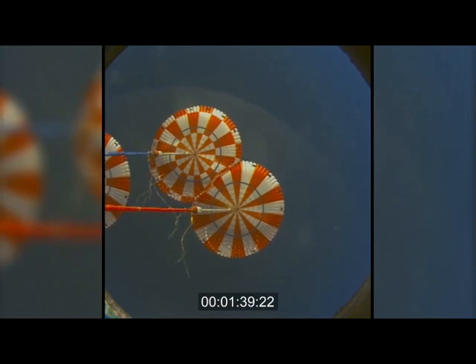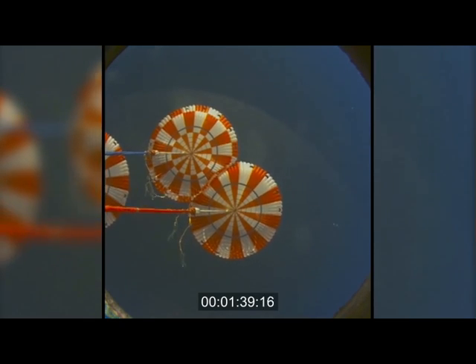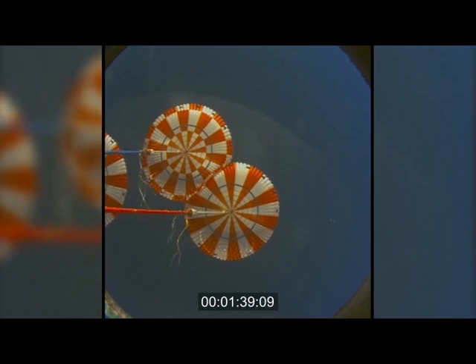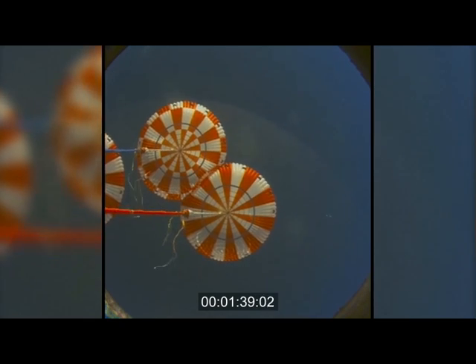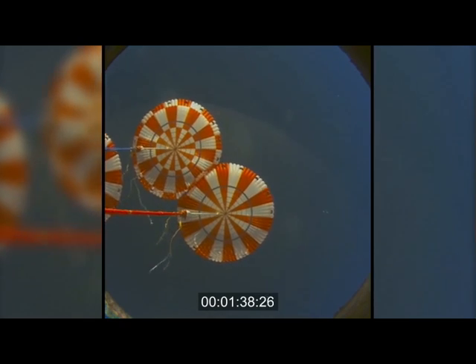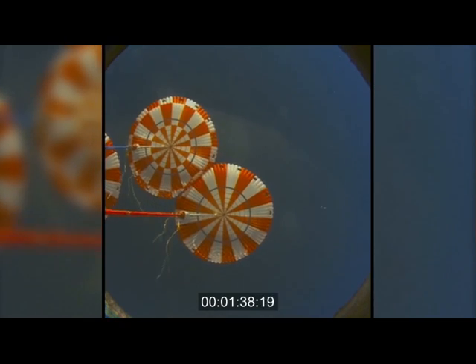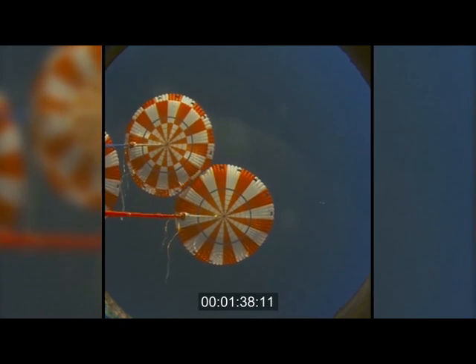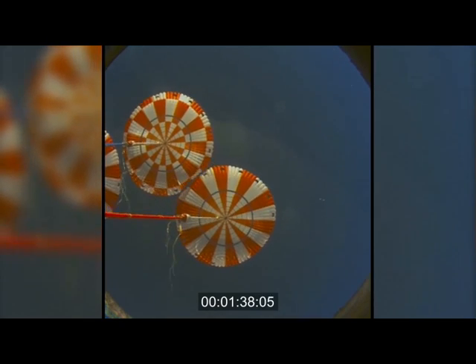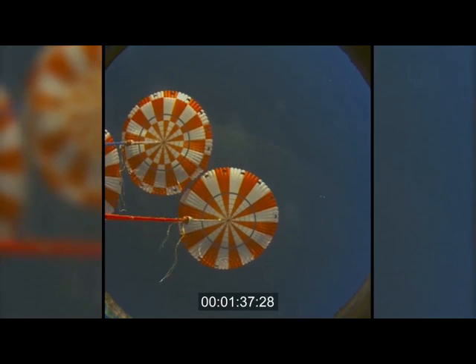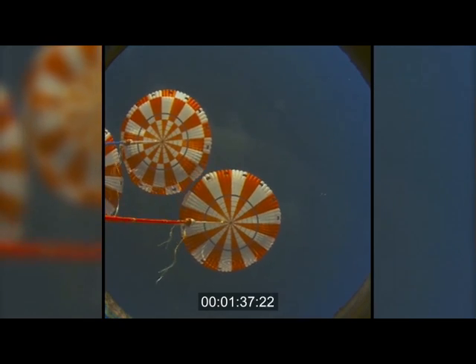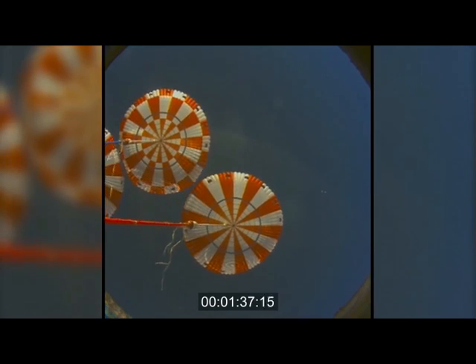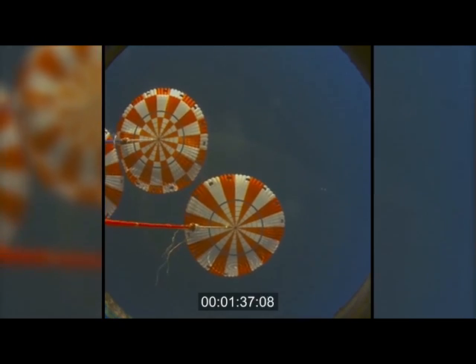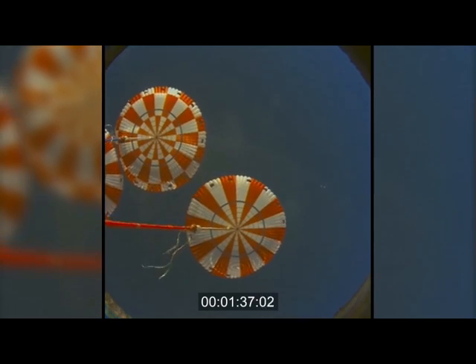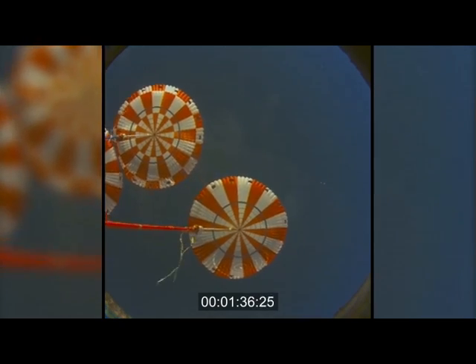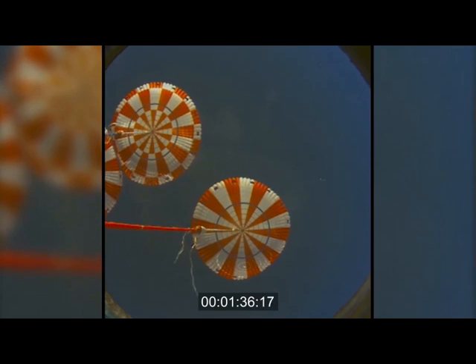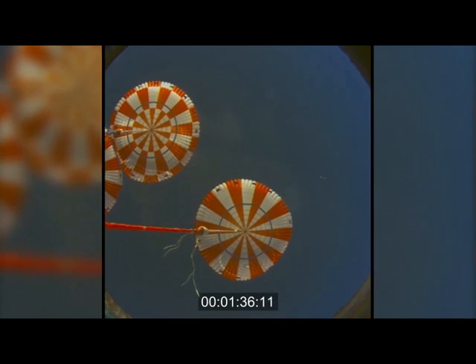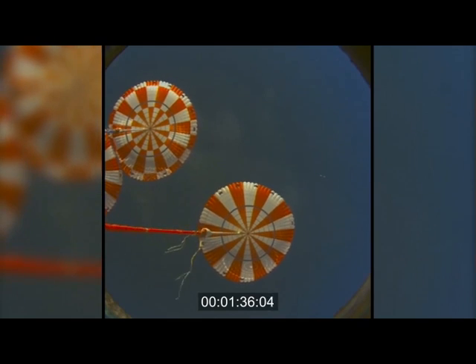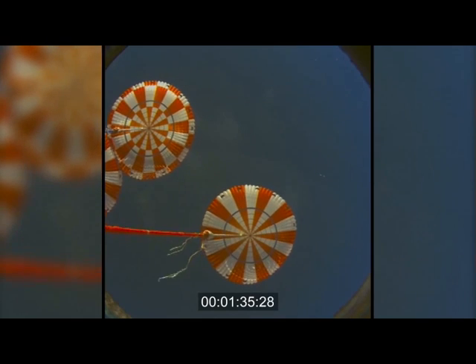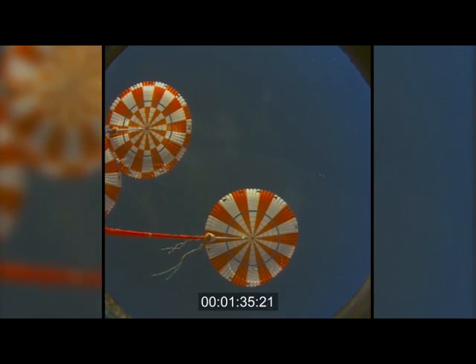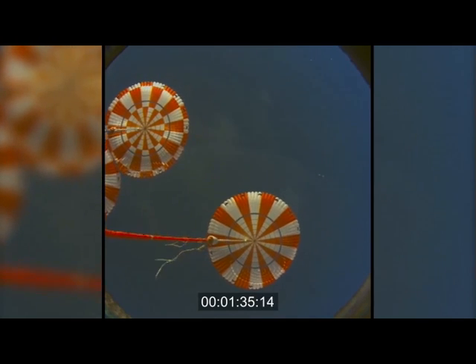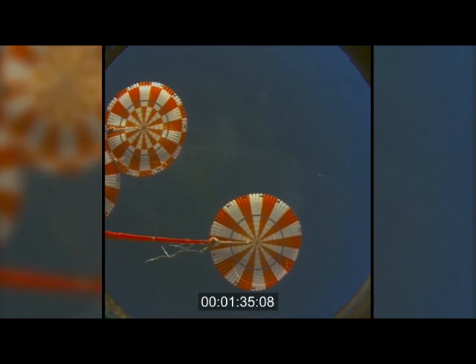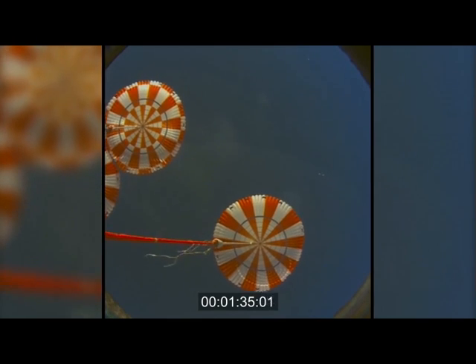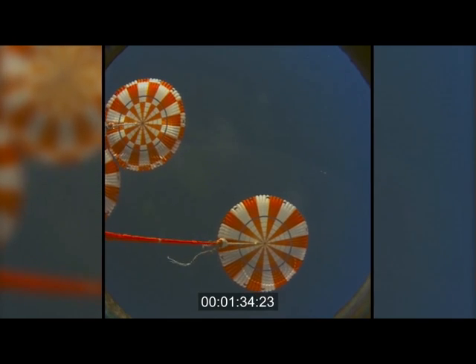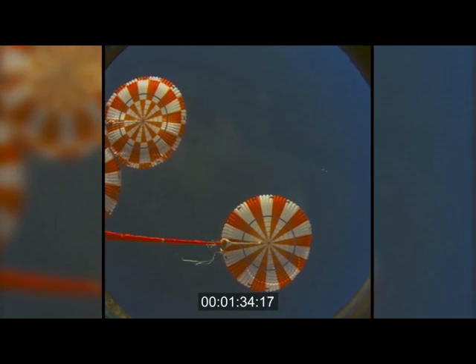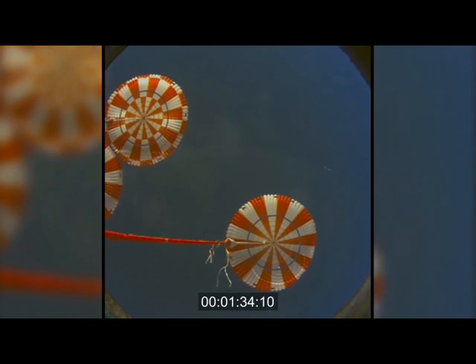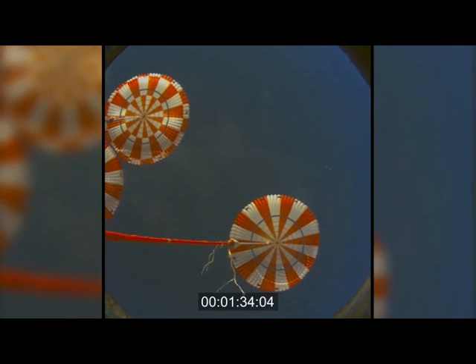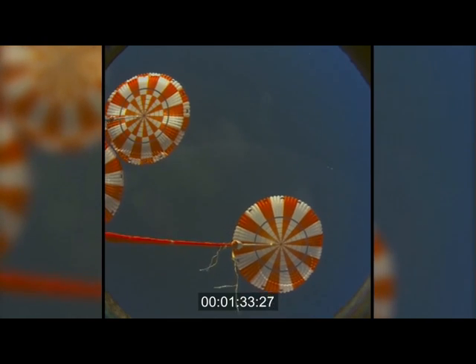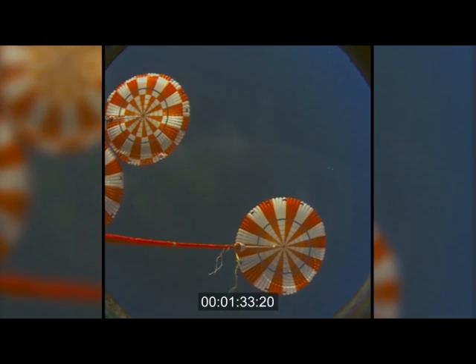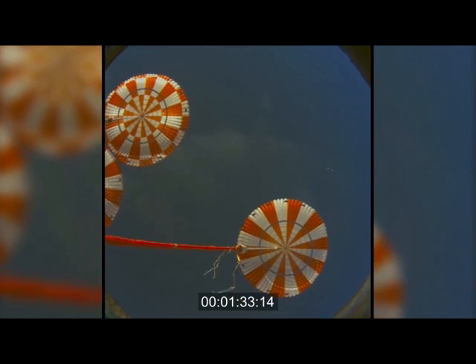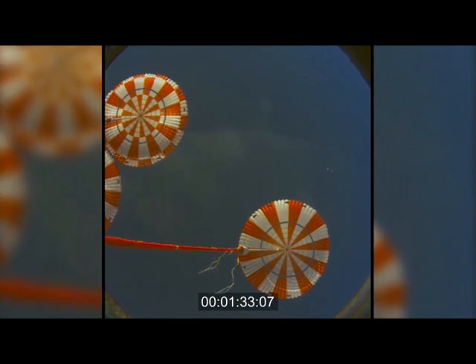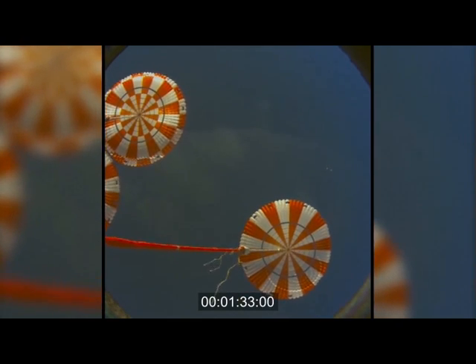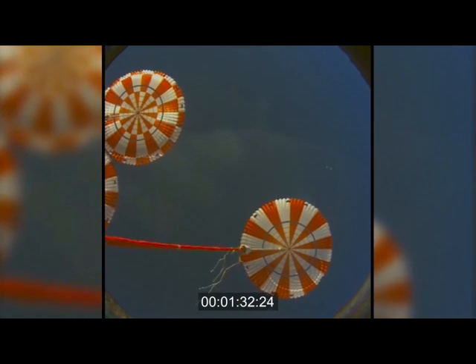Winds at the surface just about 12 knots. Wave heights no more than about 4 and a half feet or so — perfect conditions for Orion's homecoming.